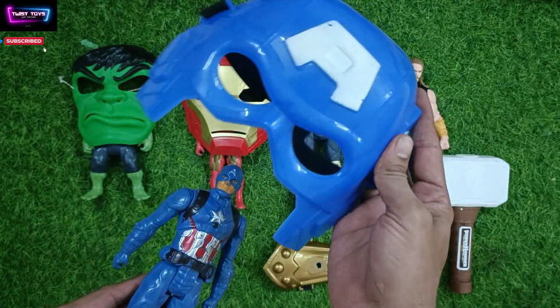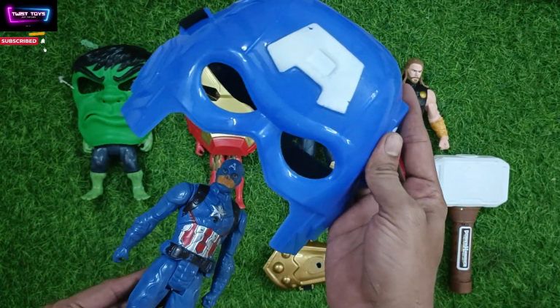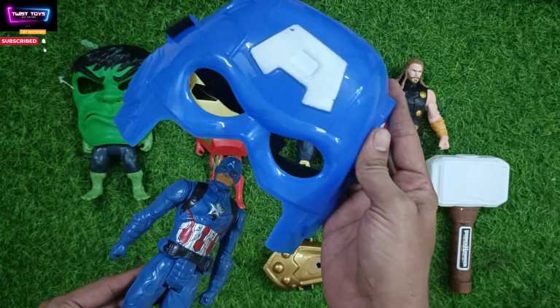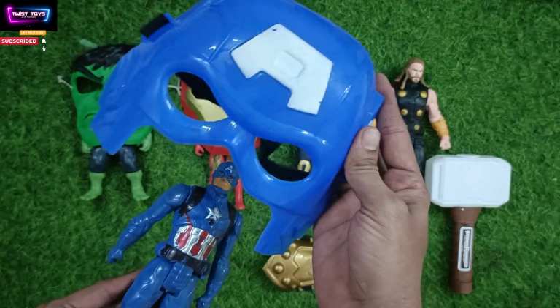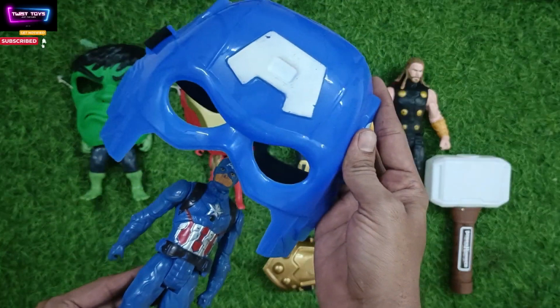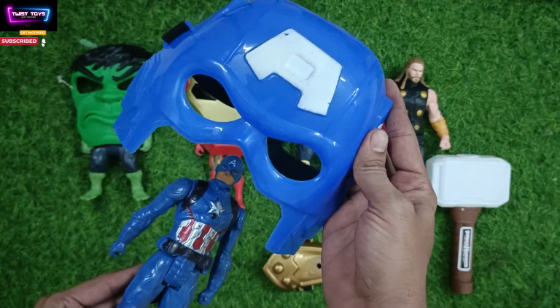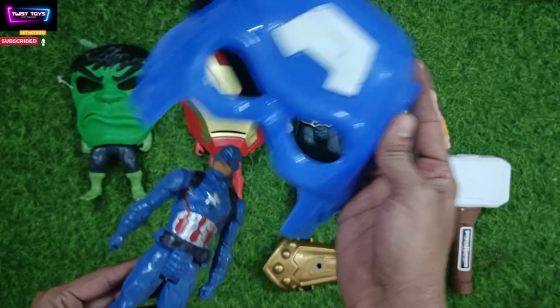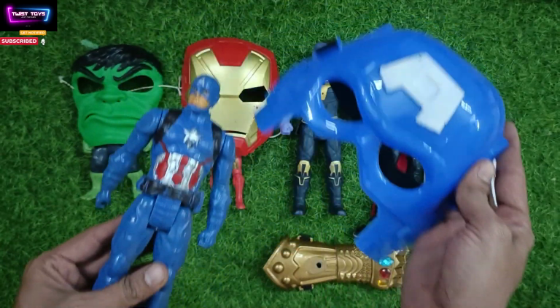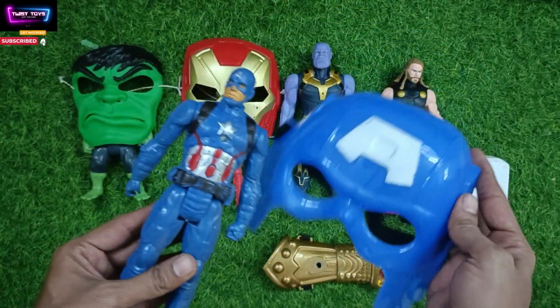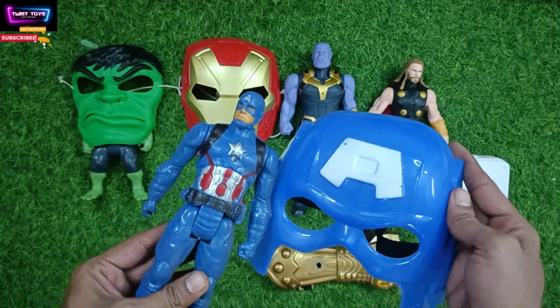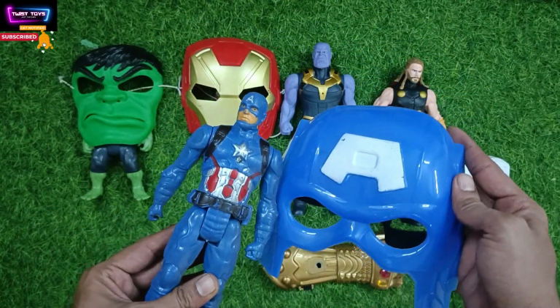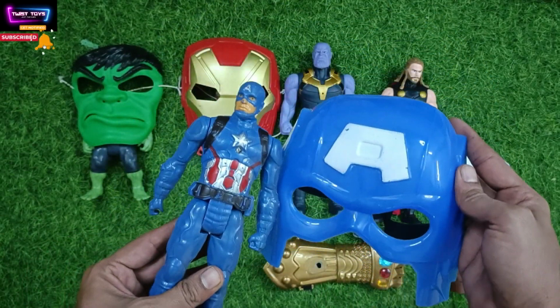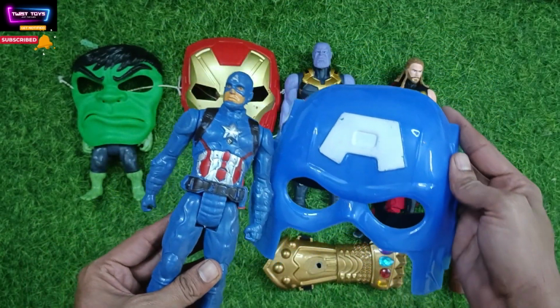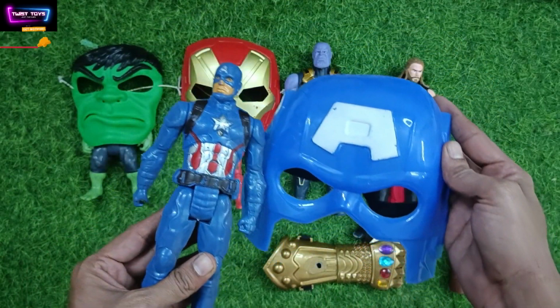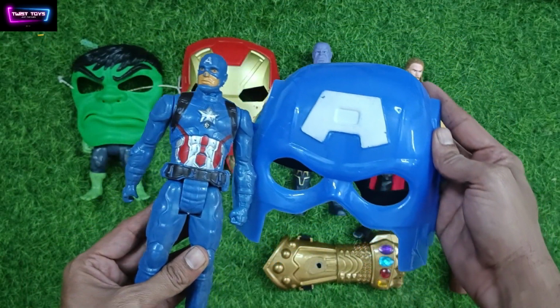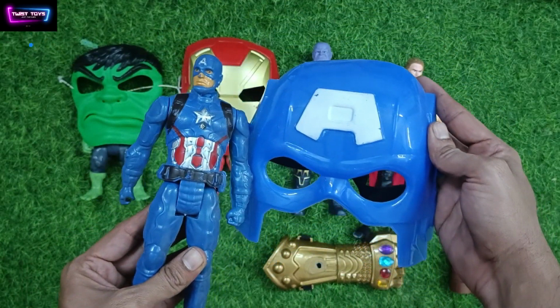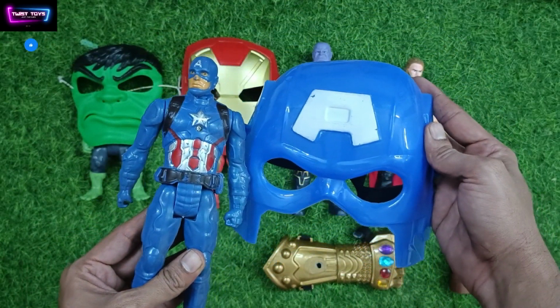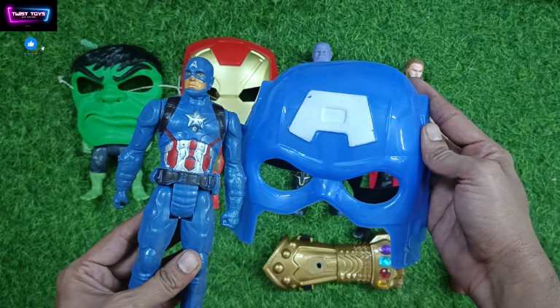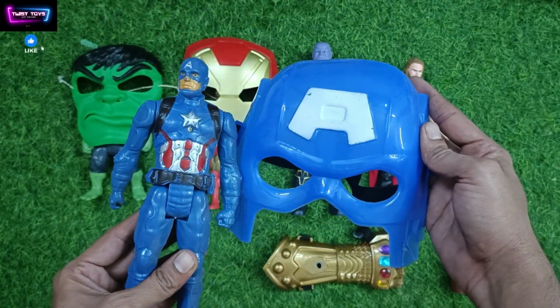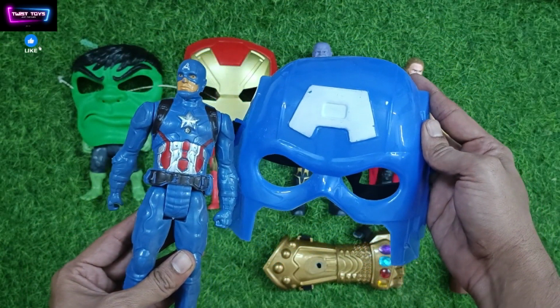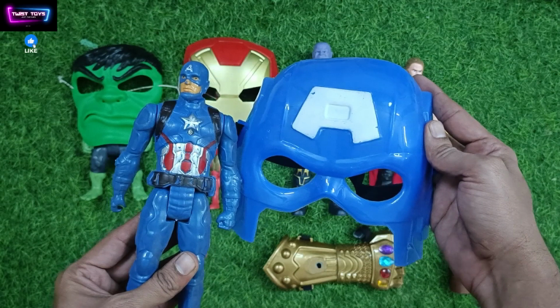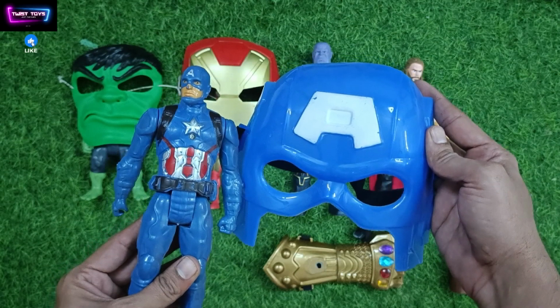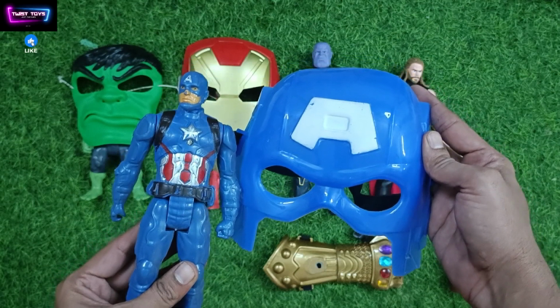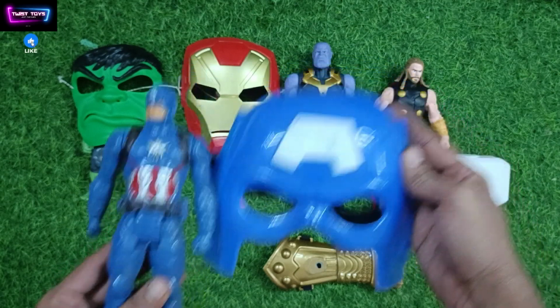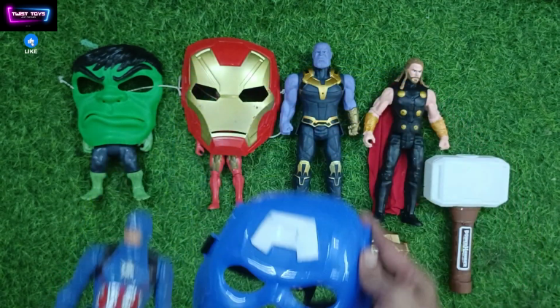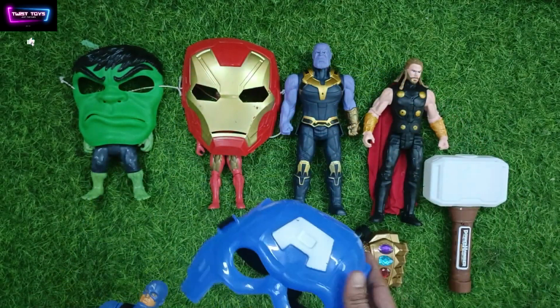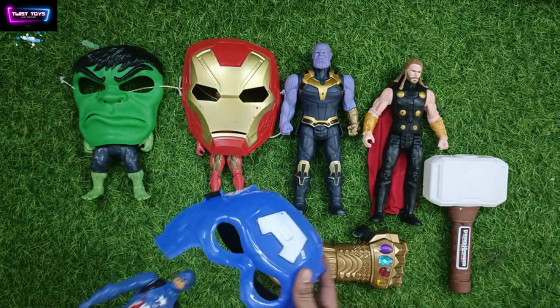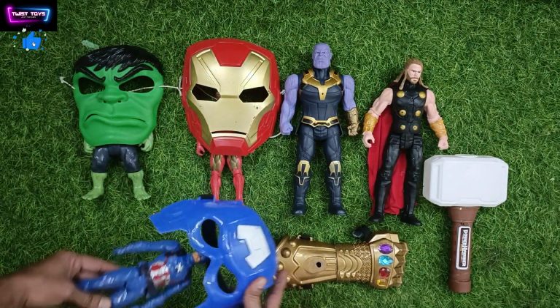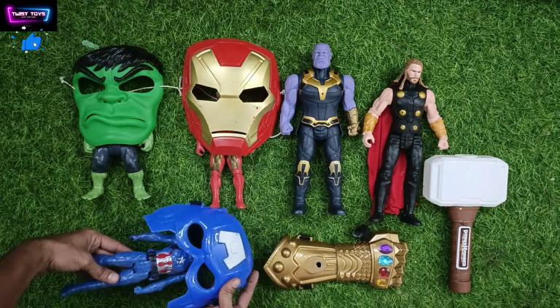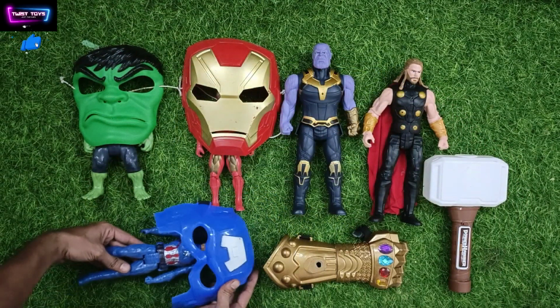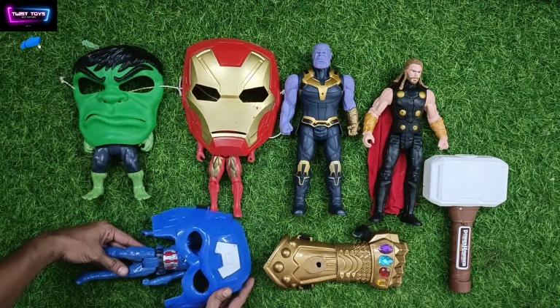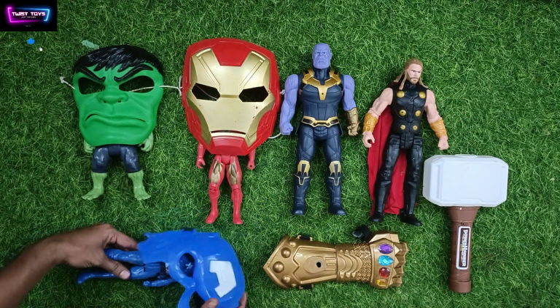This is Captain America mask and this is Captain America. We will put it outside.